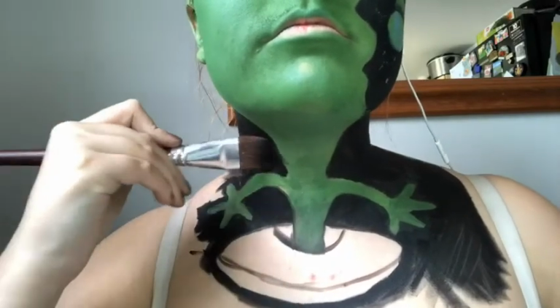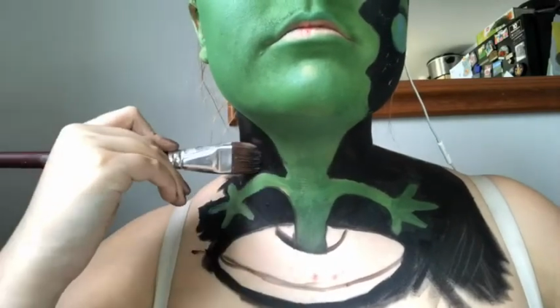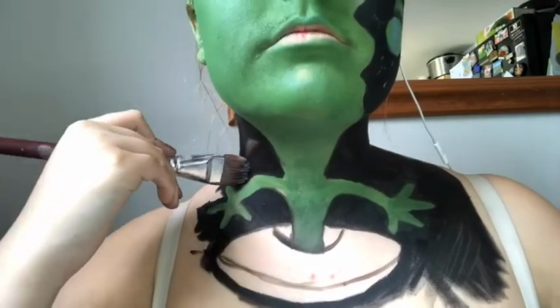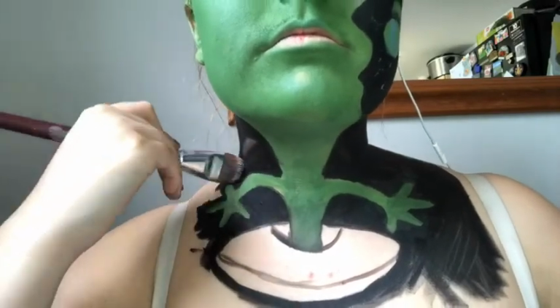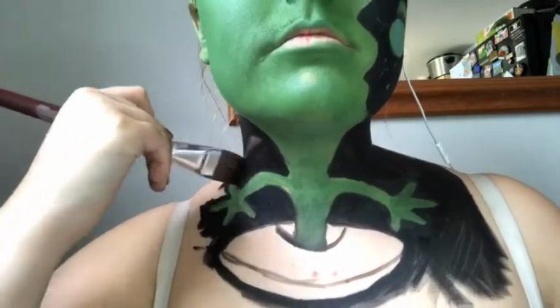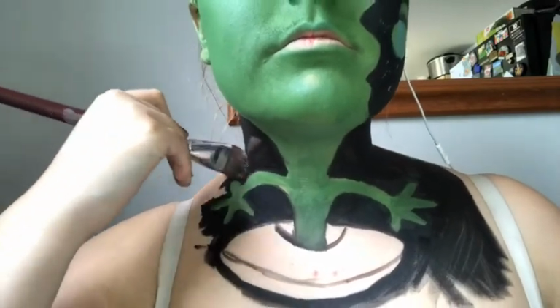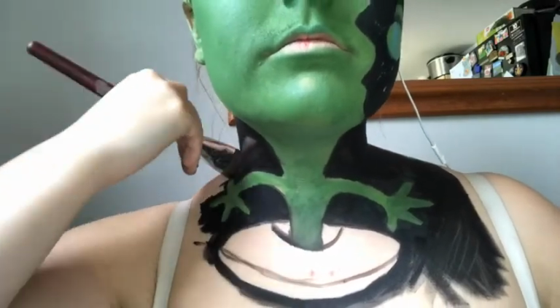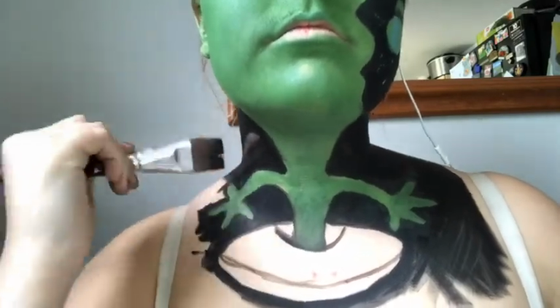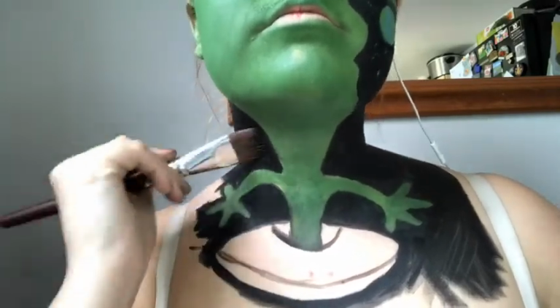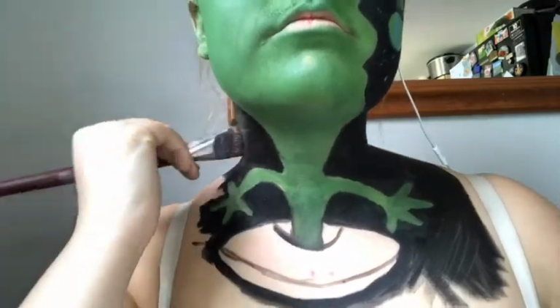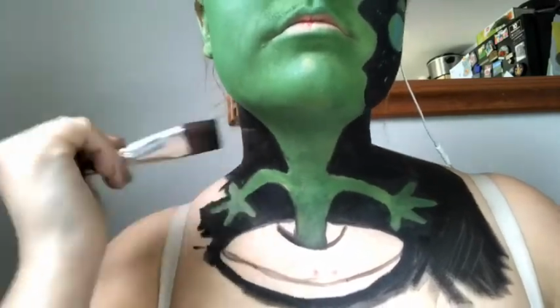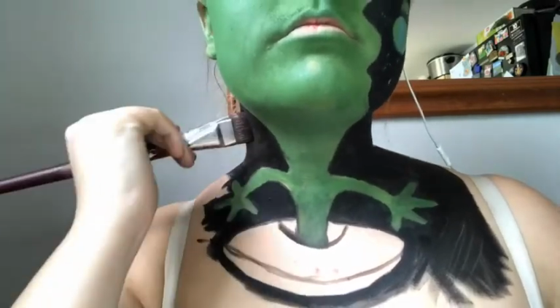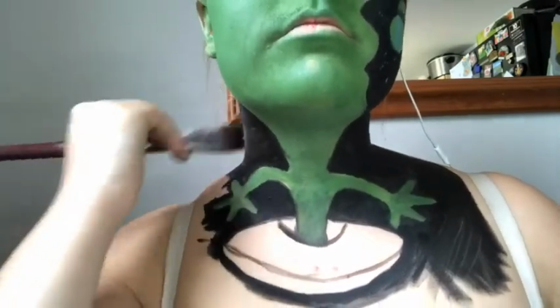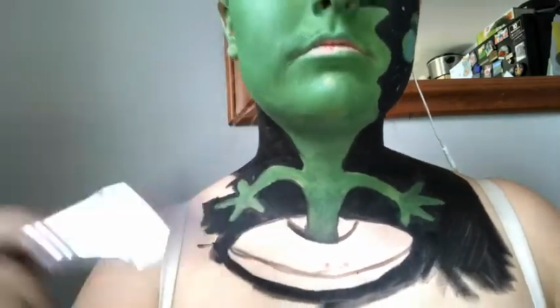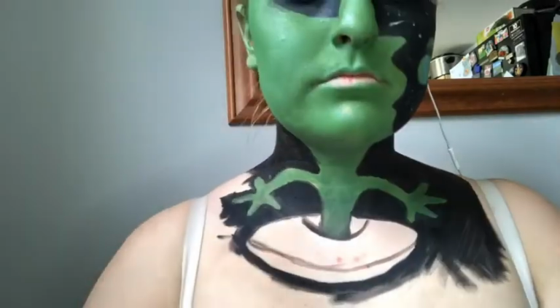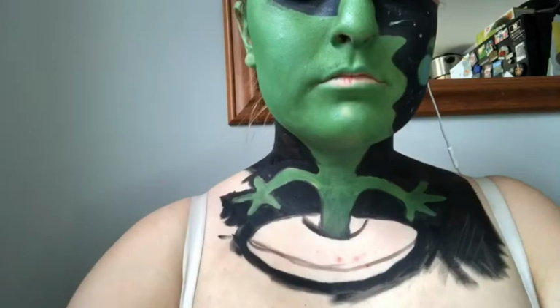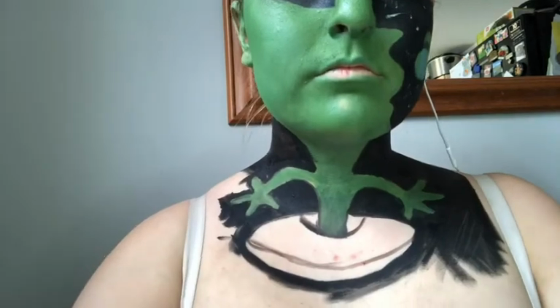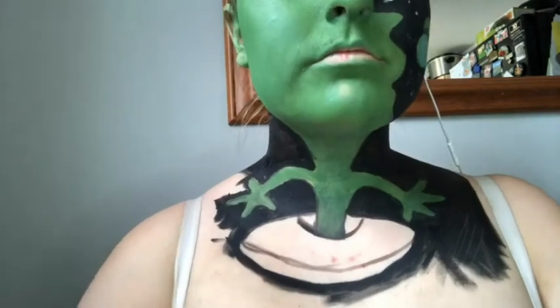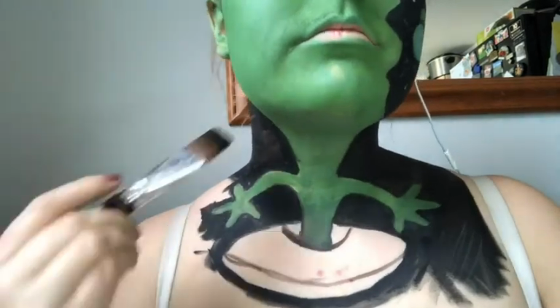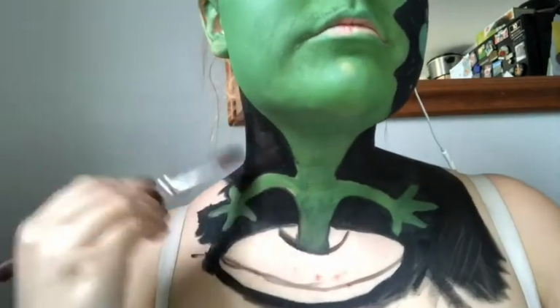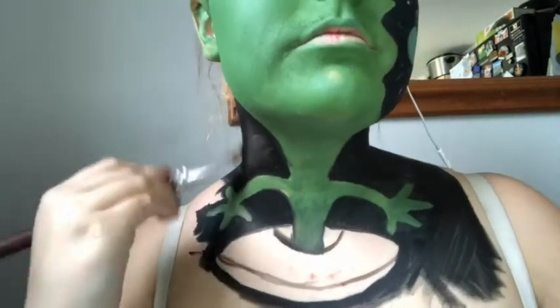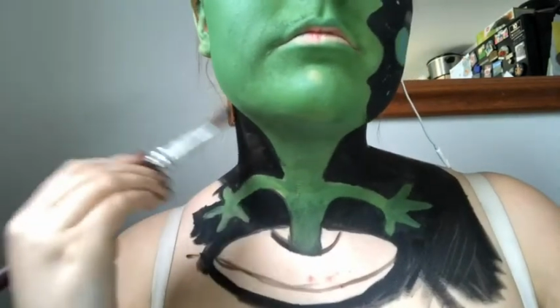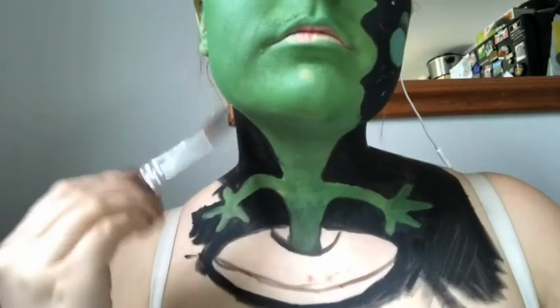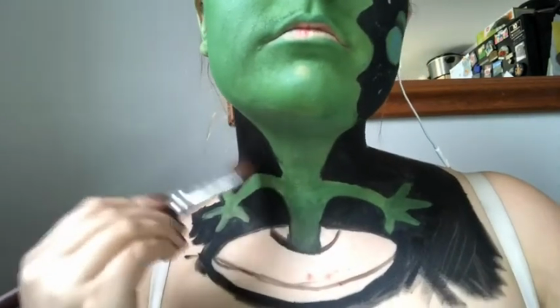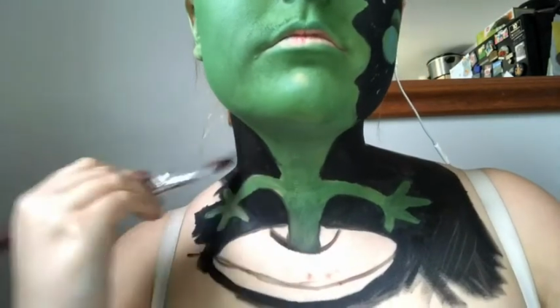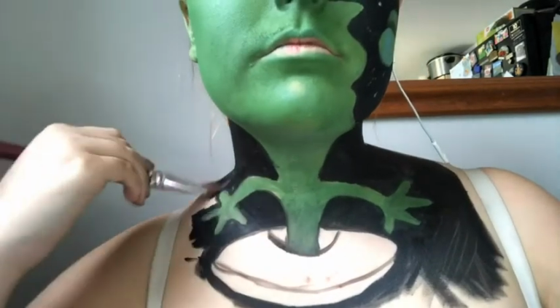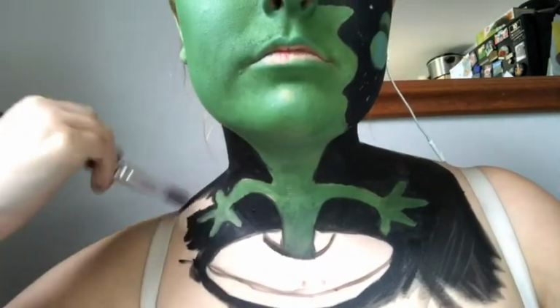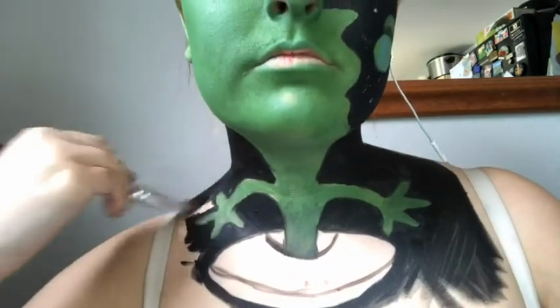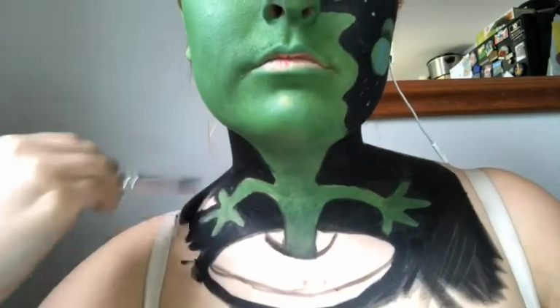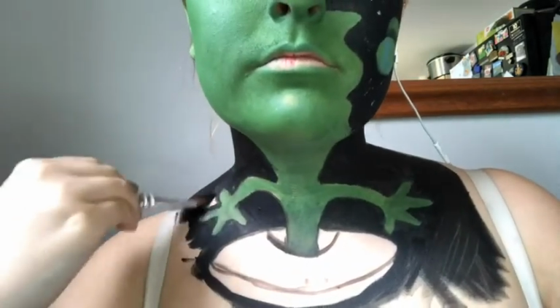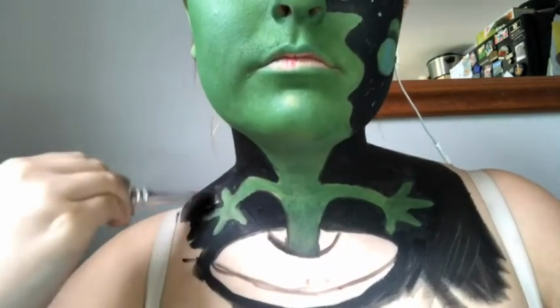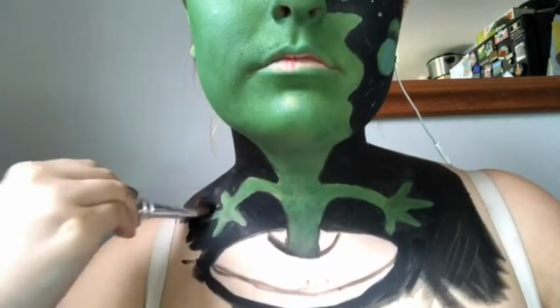Once the black paint is down, I'm then going to create a nebula star using a stipple brush and a range of paints.